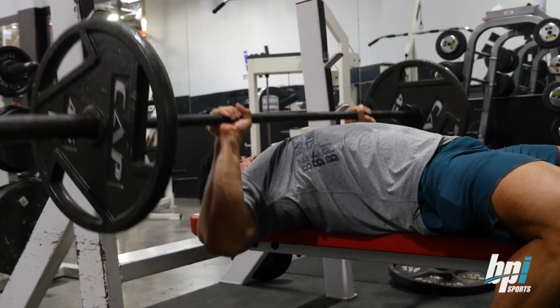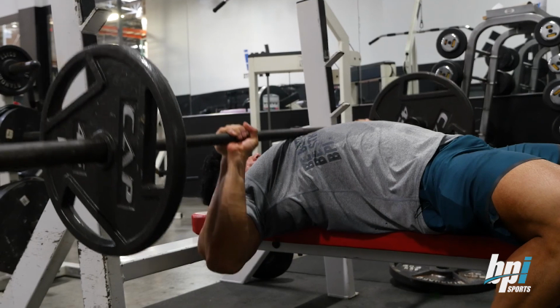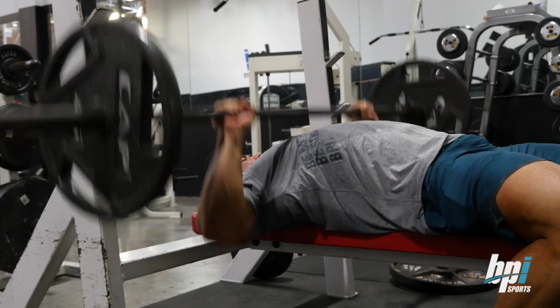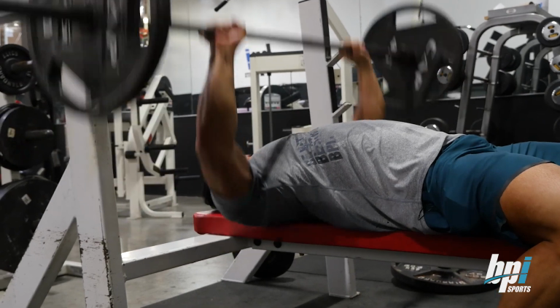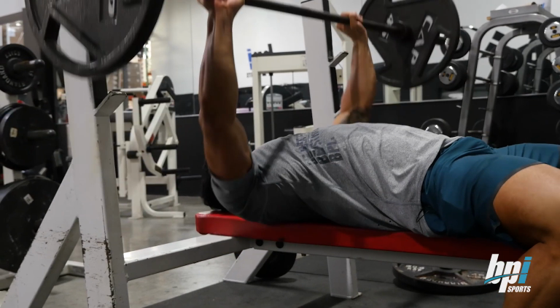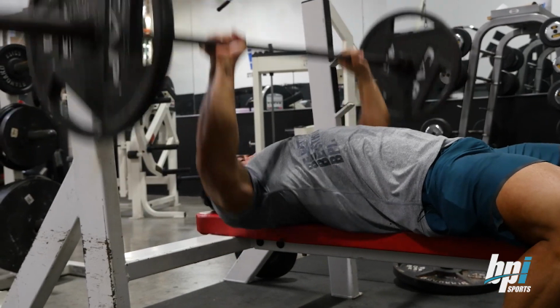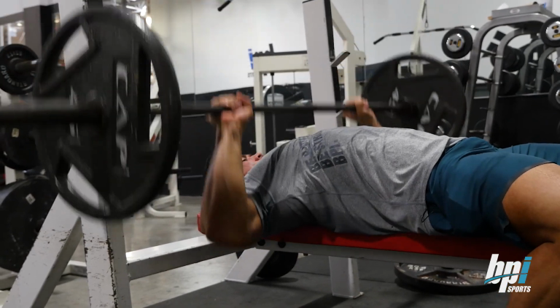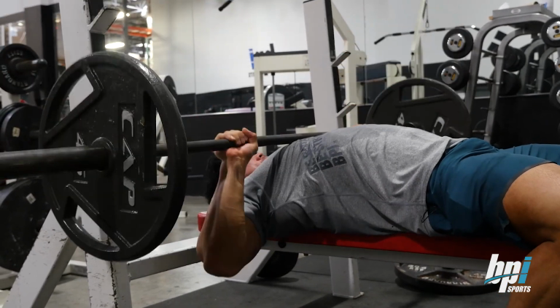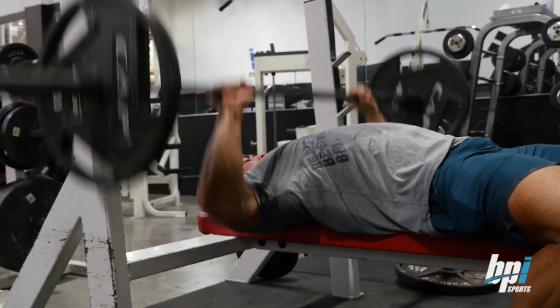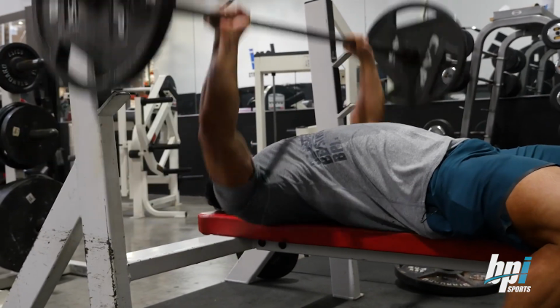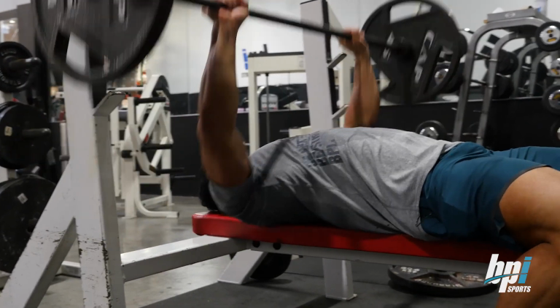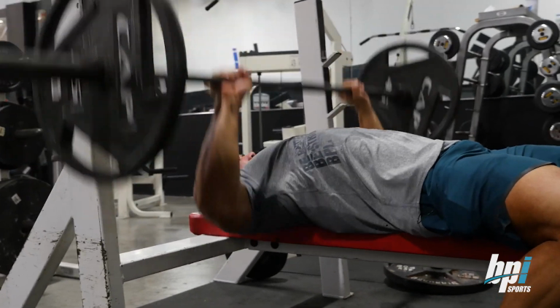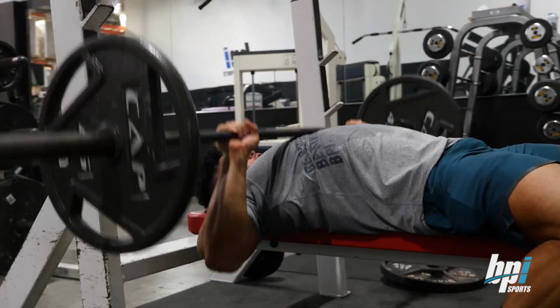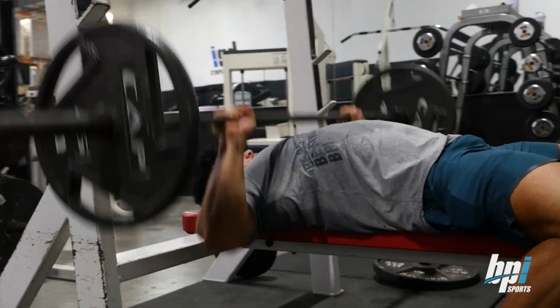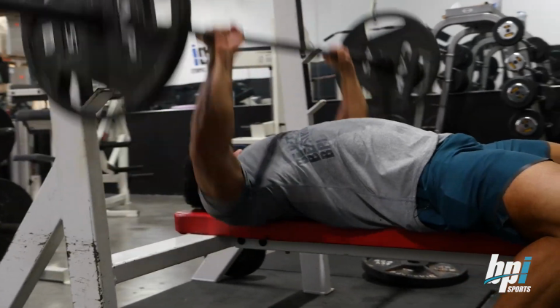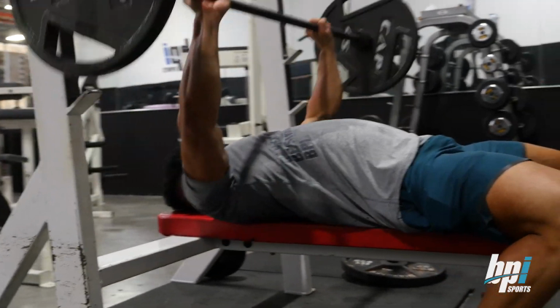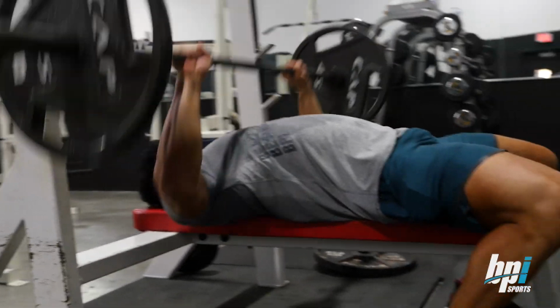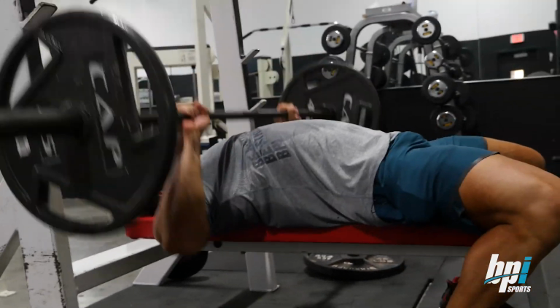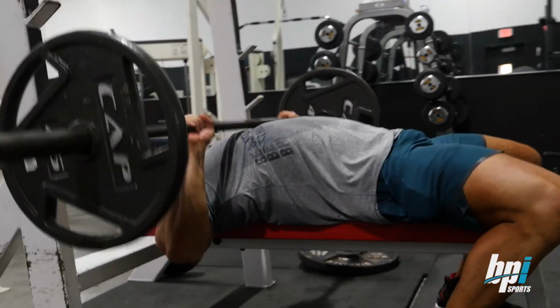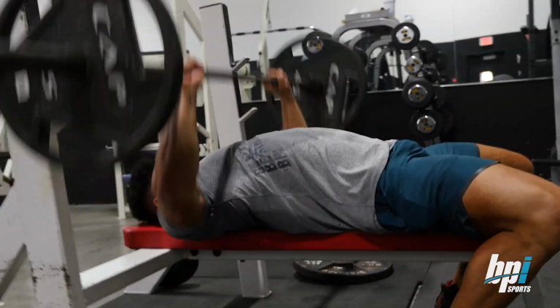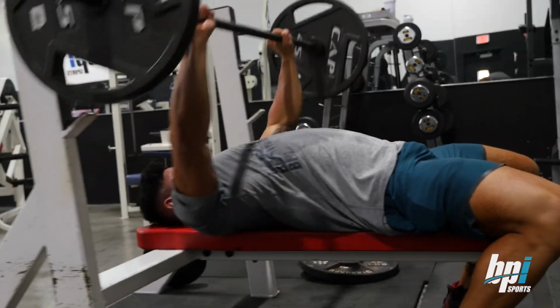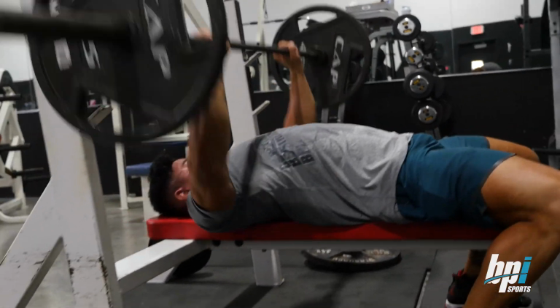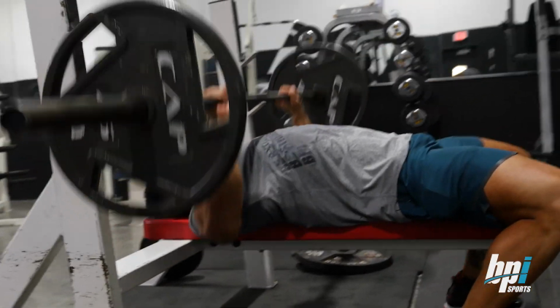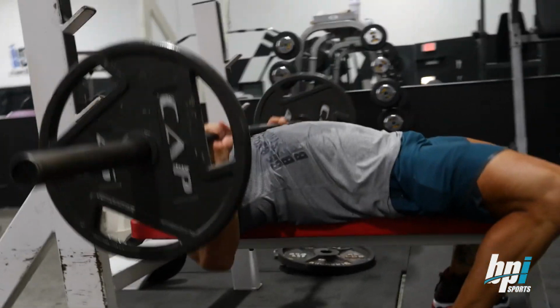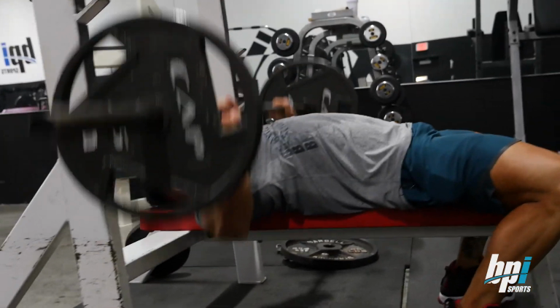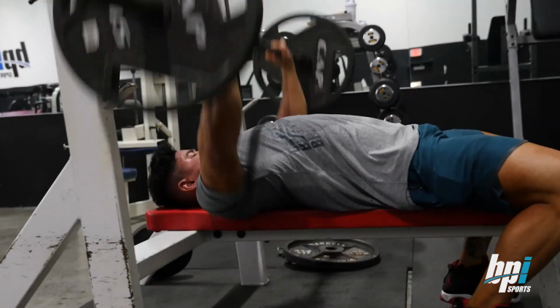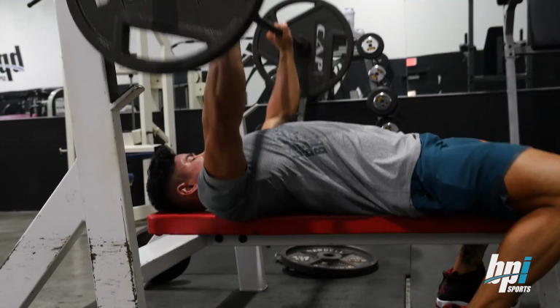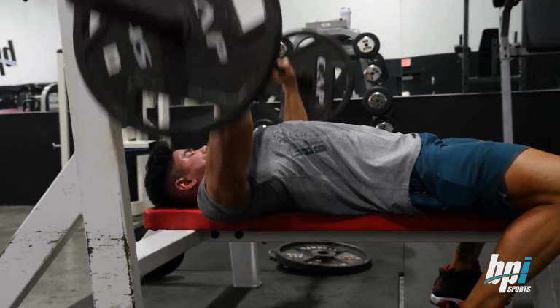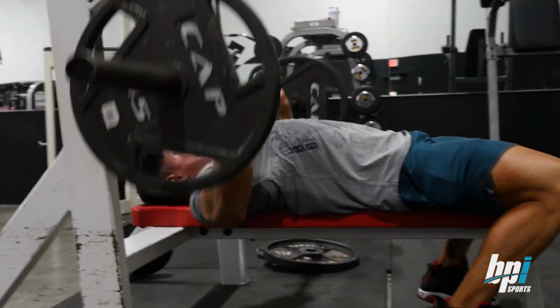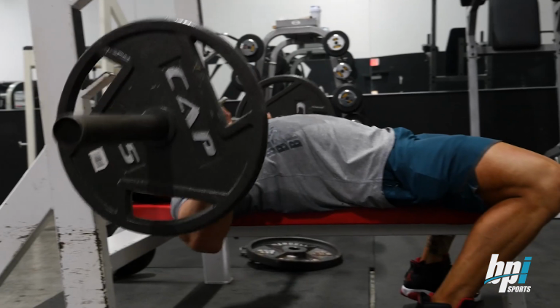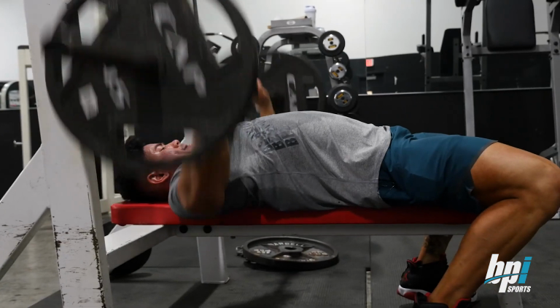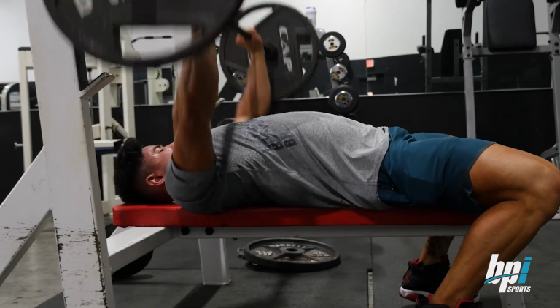It's really important to make sure your elbows are coming down to your lats instead of right up to the side, kind of like your shoulders.